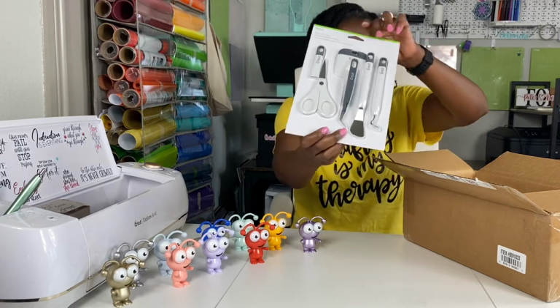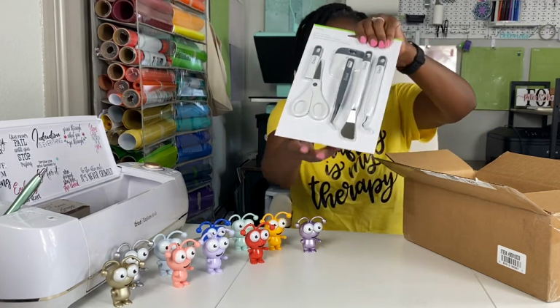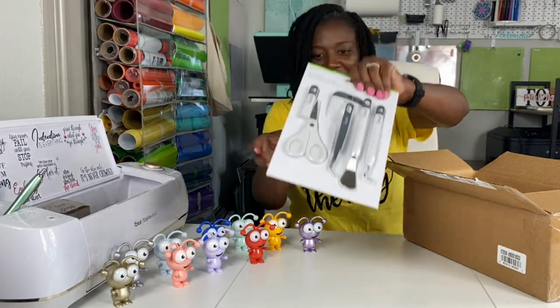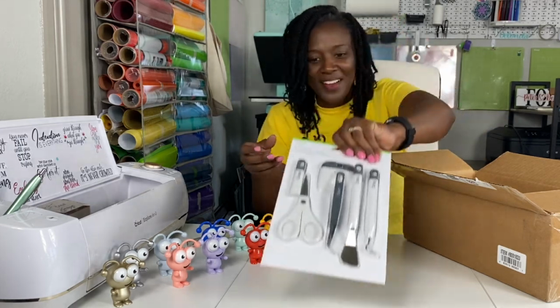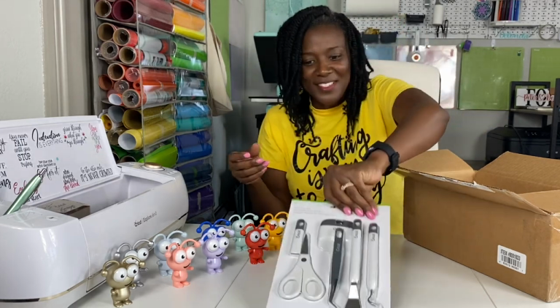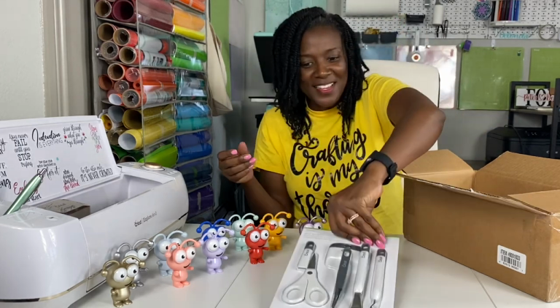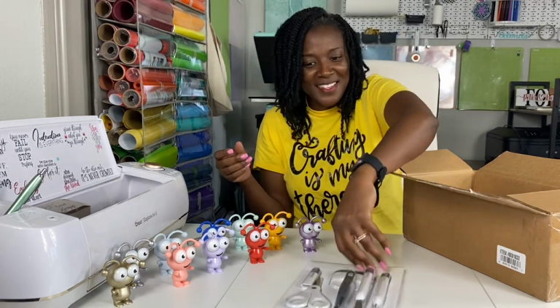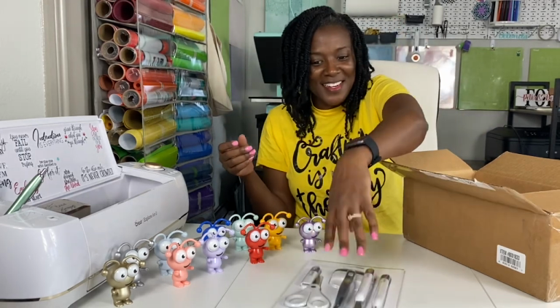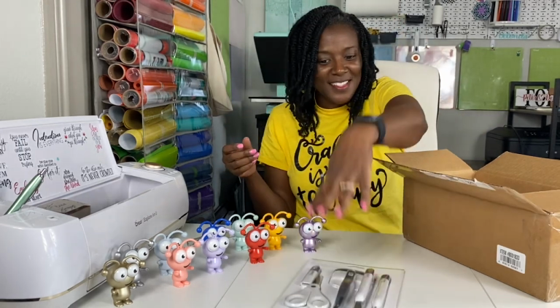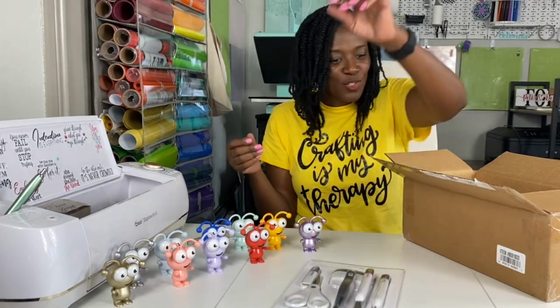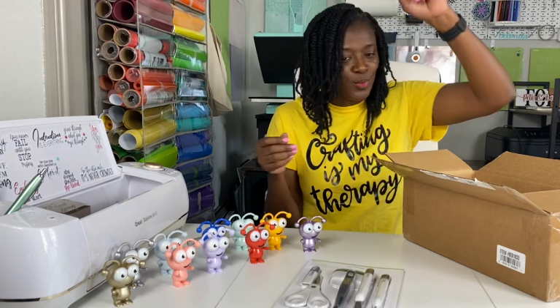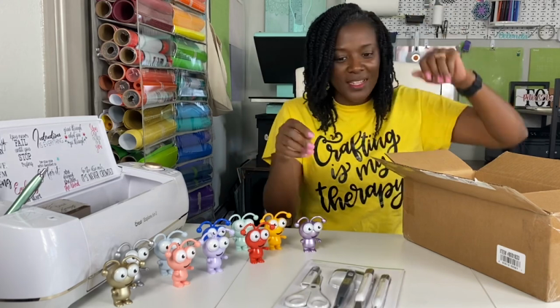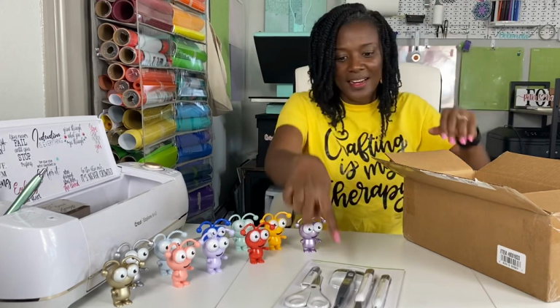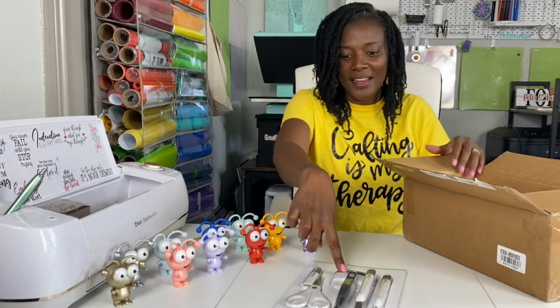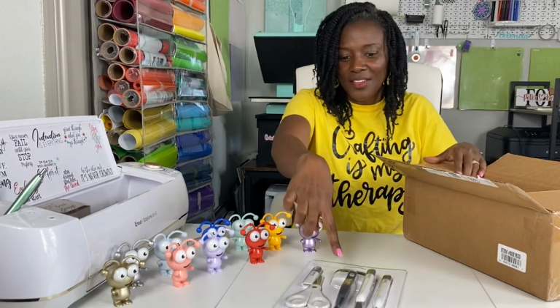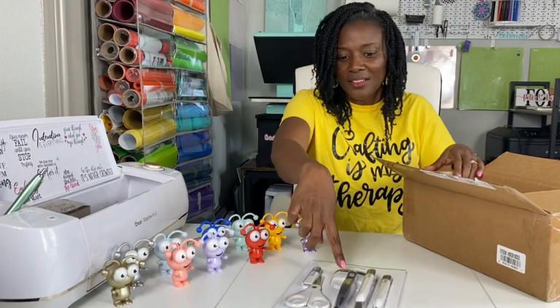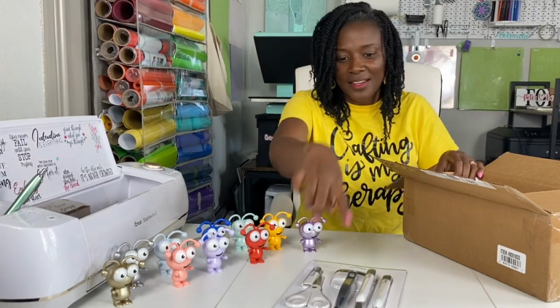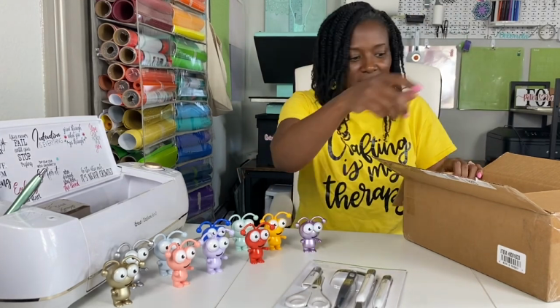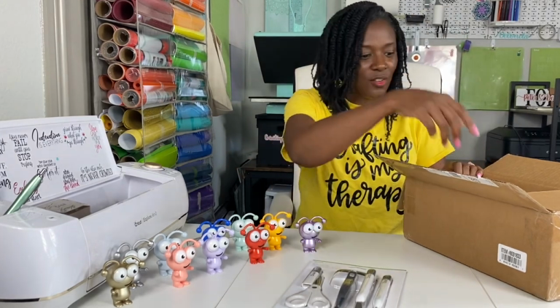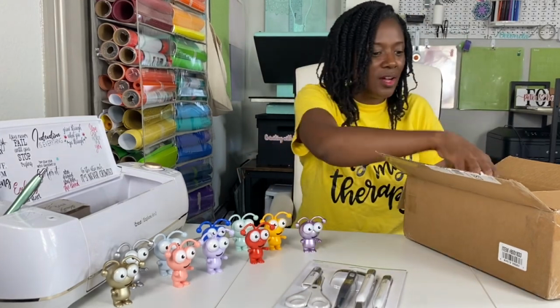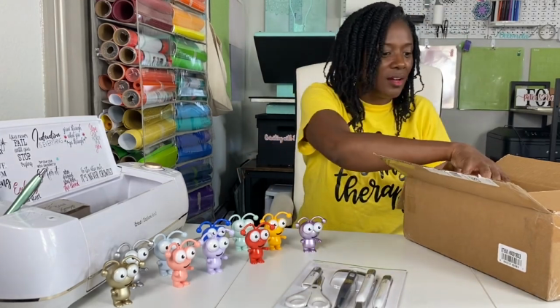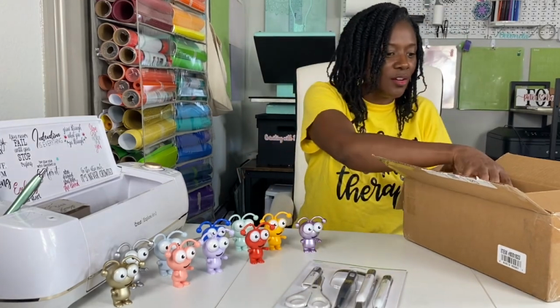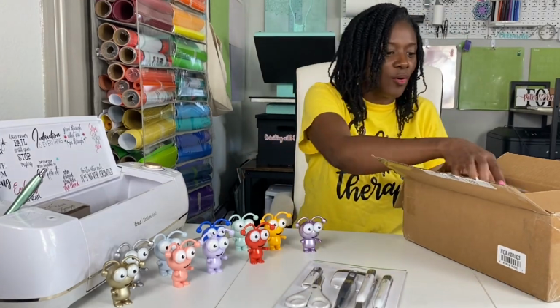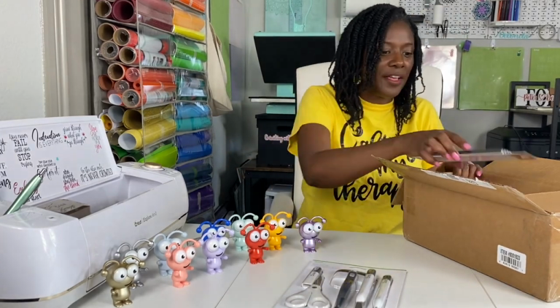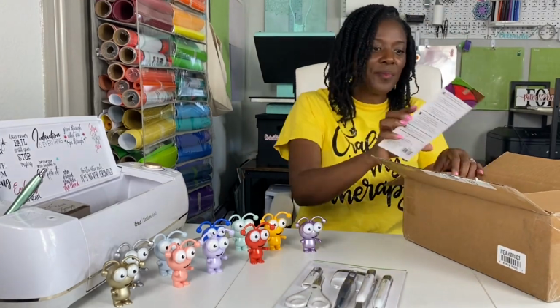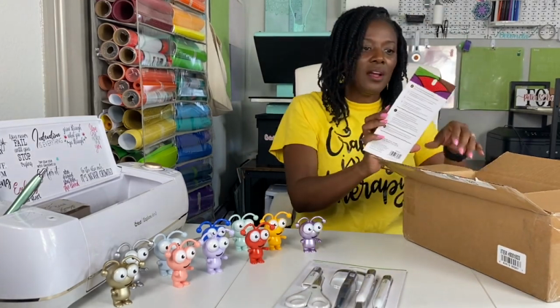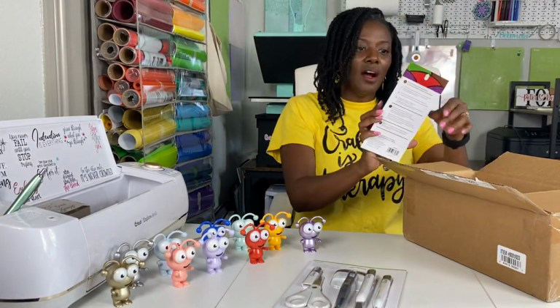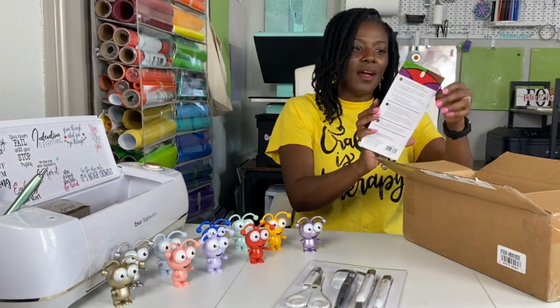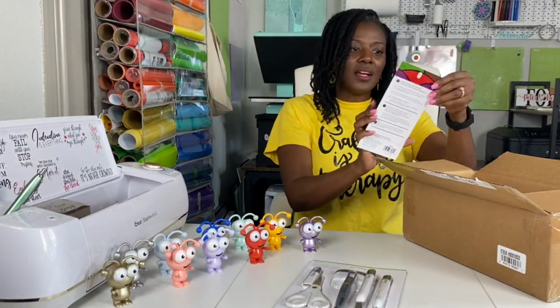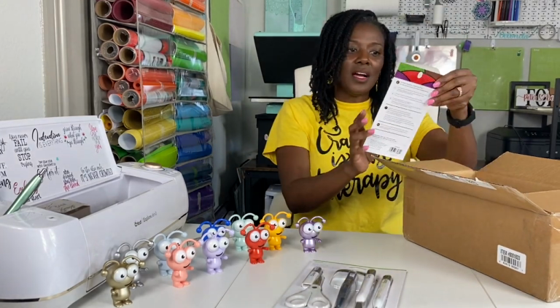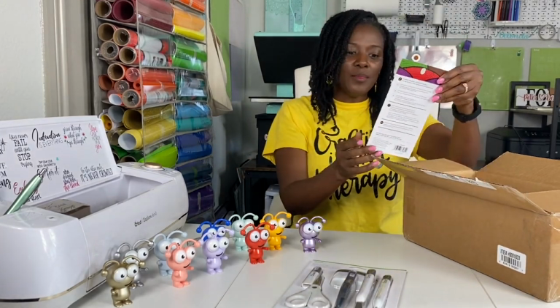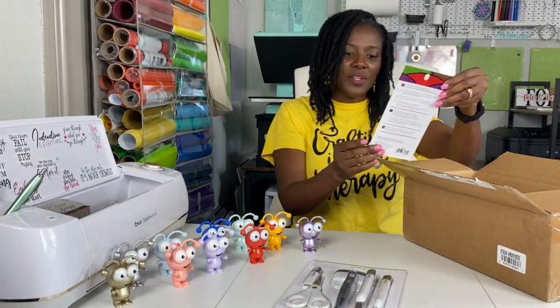It also comes with a pair of tweezers, which I will admit I still have not figured out yet. That's a nice tool set and I love that it is gray.